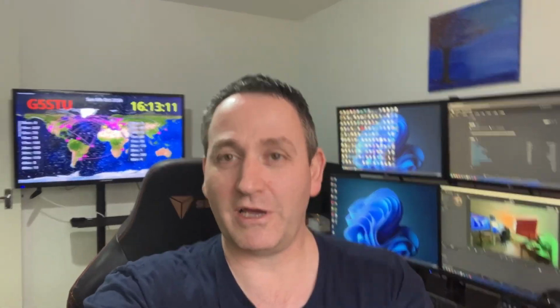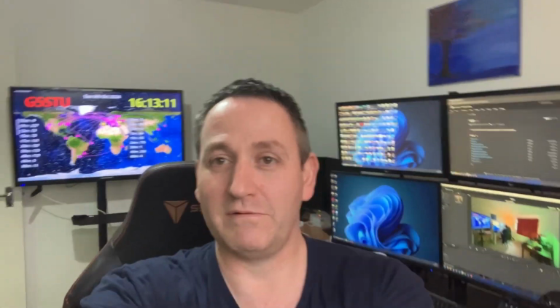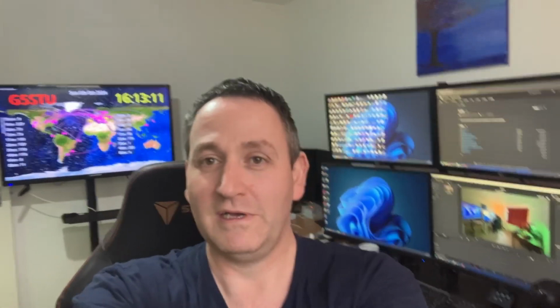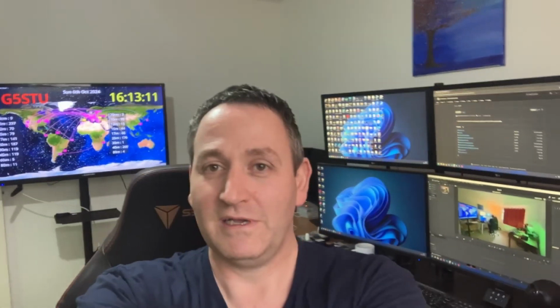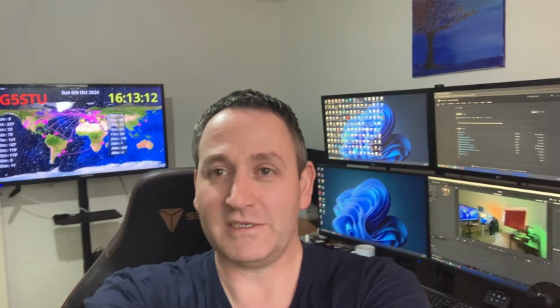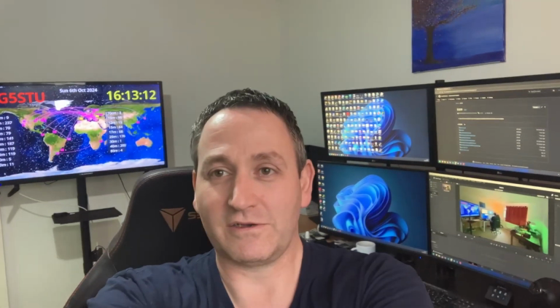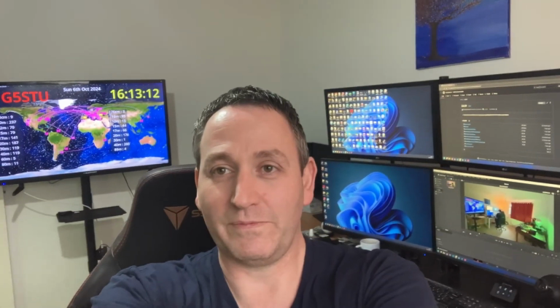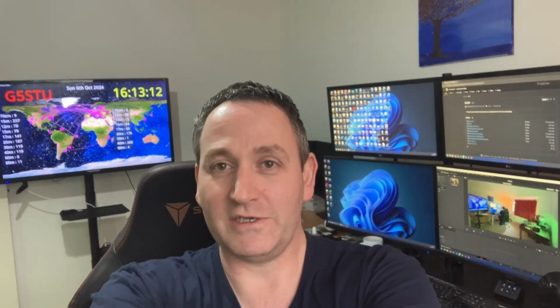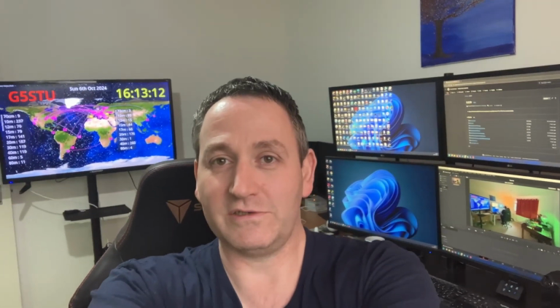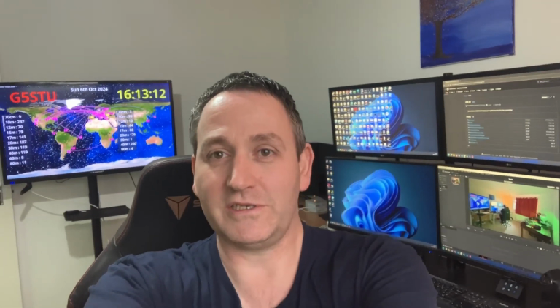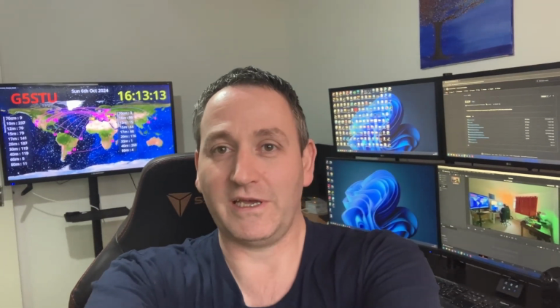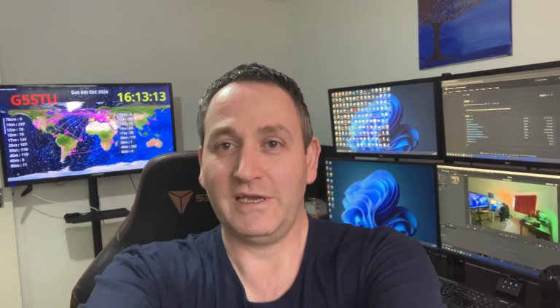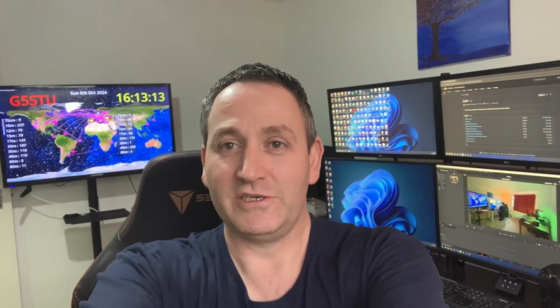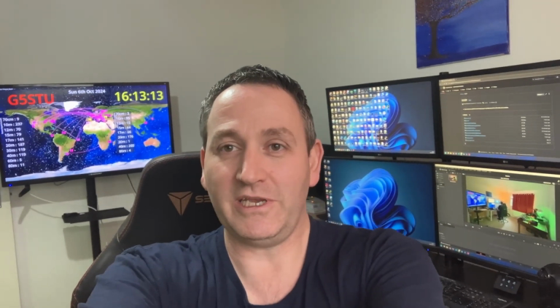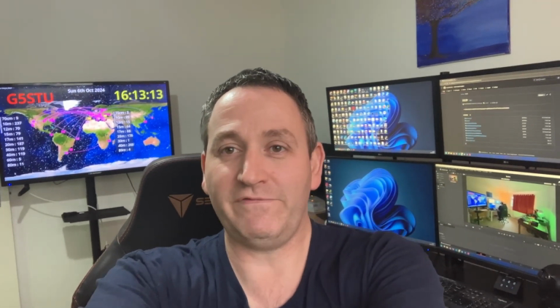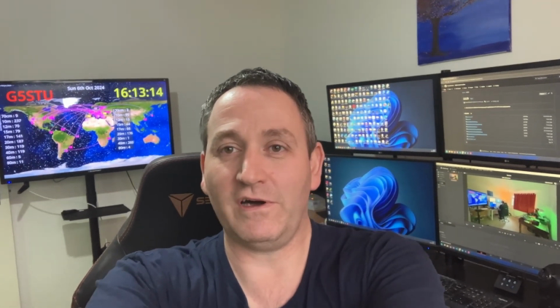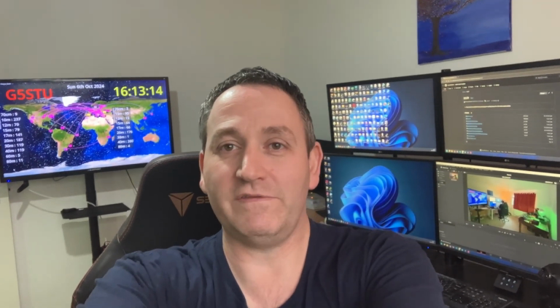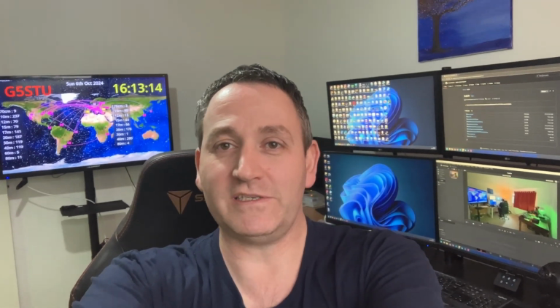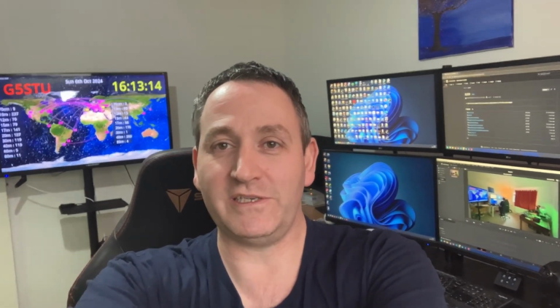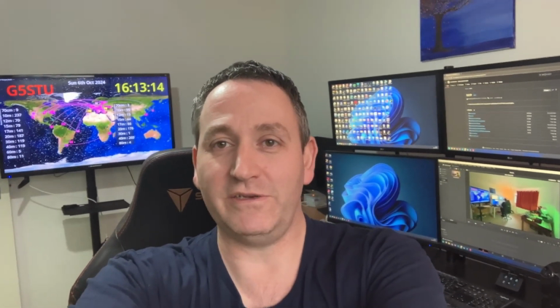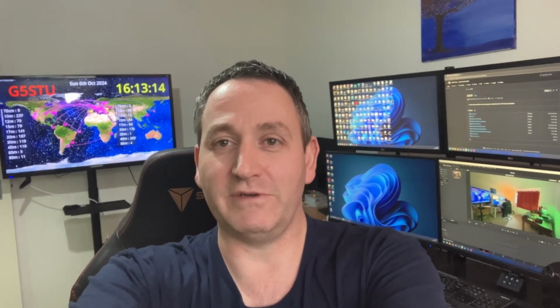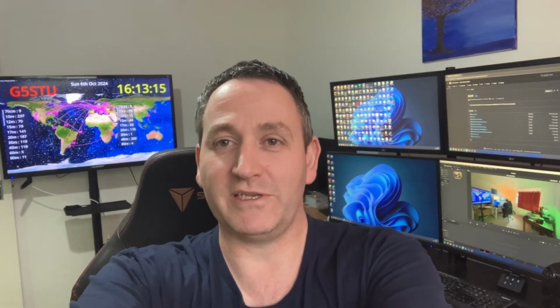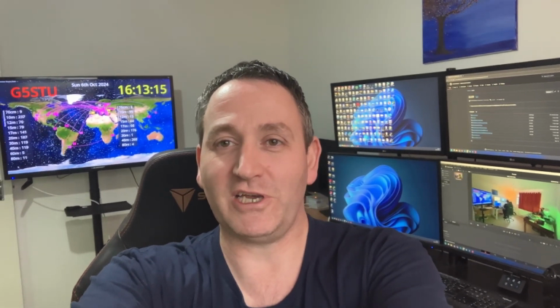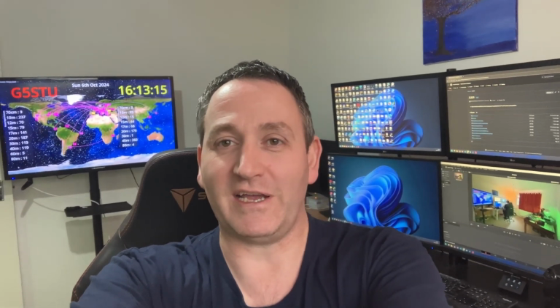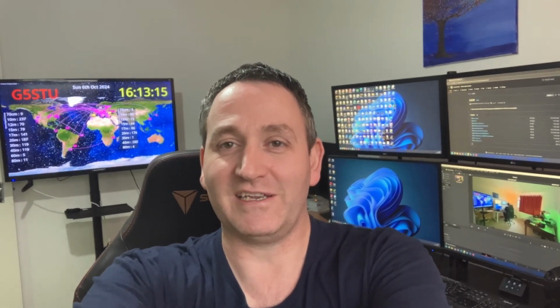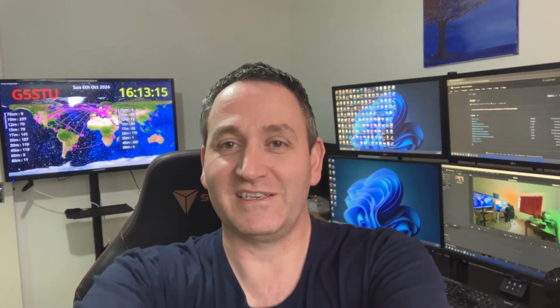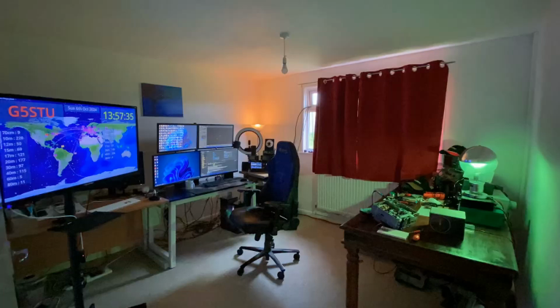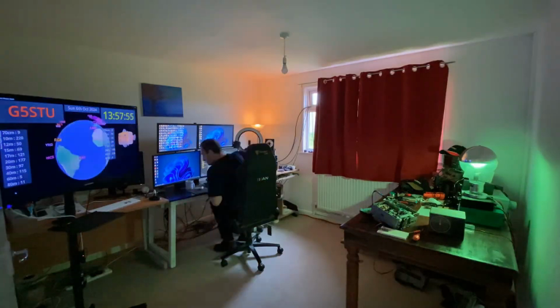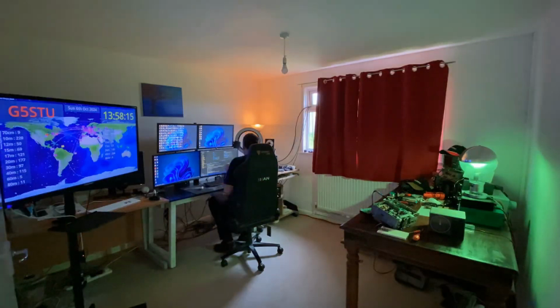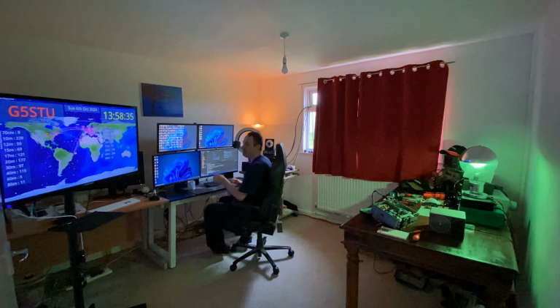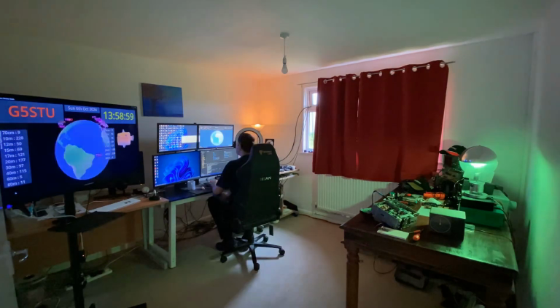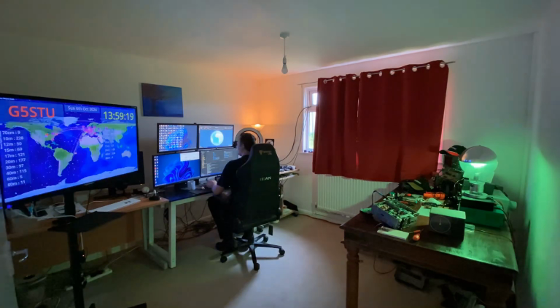That's a cool picture isn't it. G5S to you in the shack — see you next time, bye.